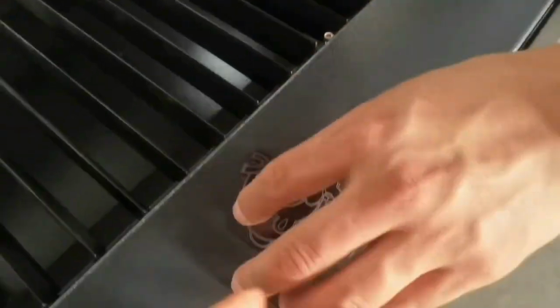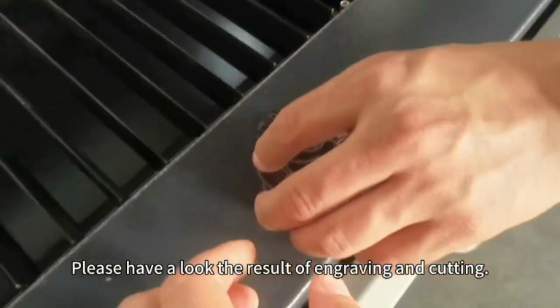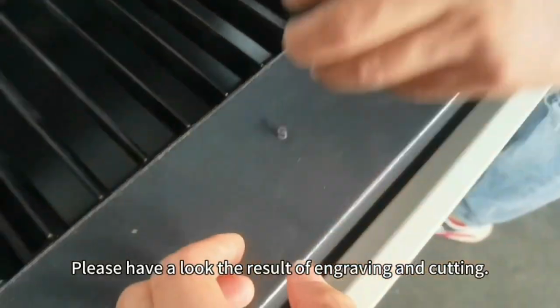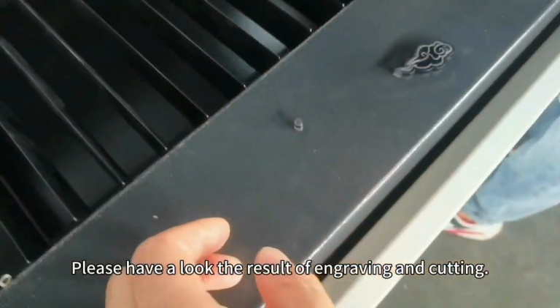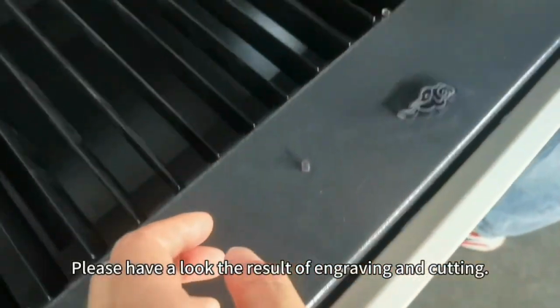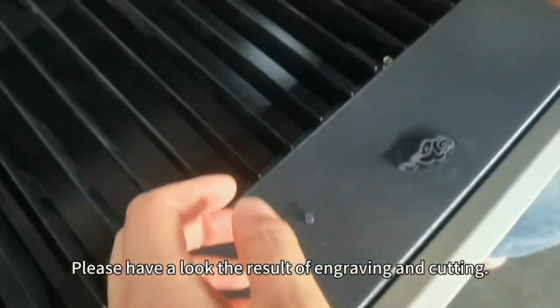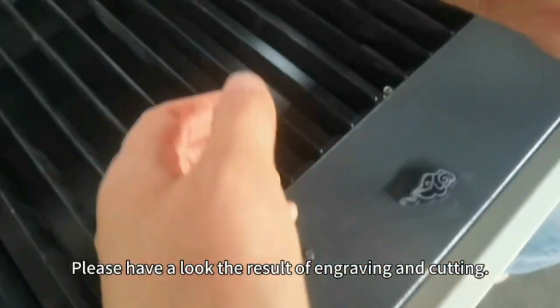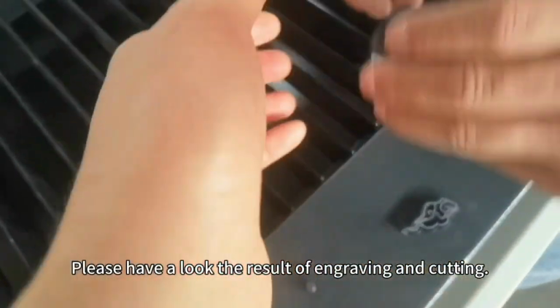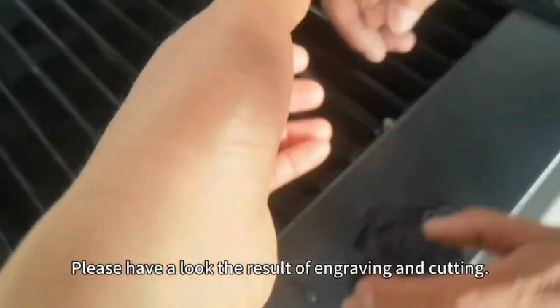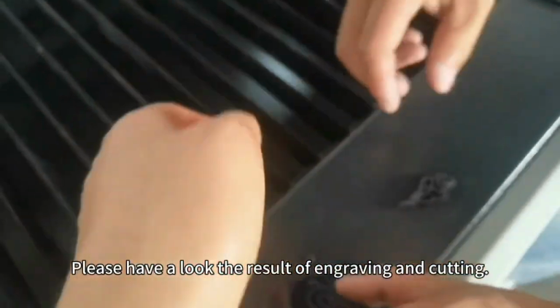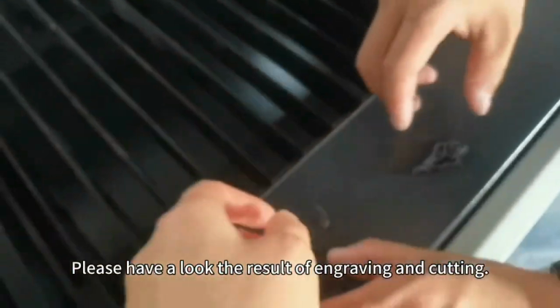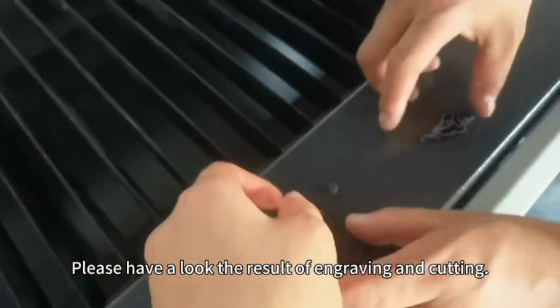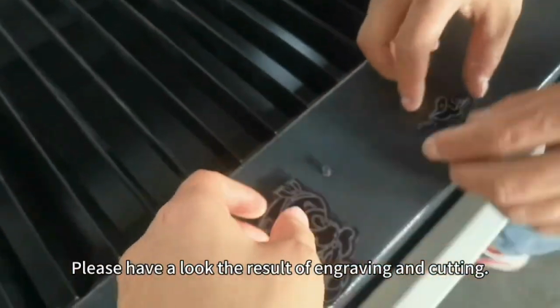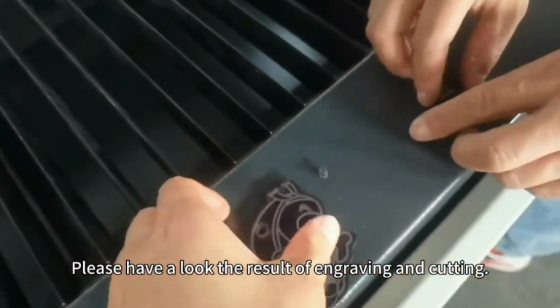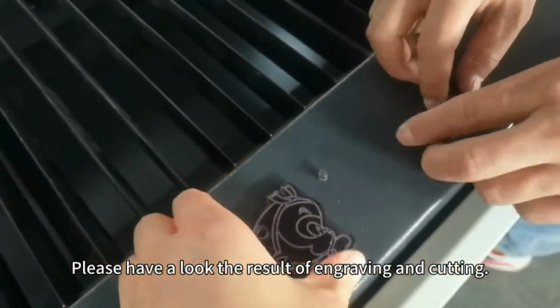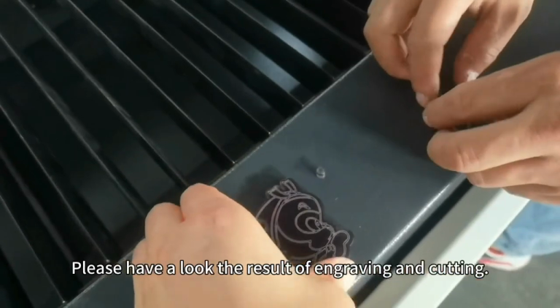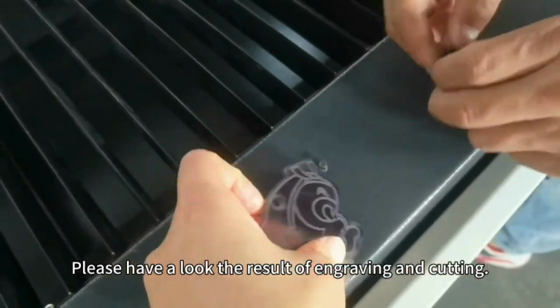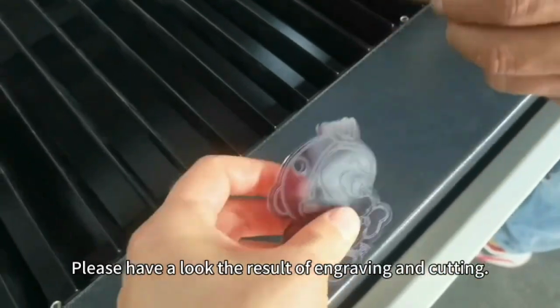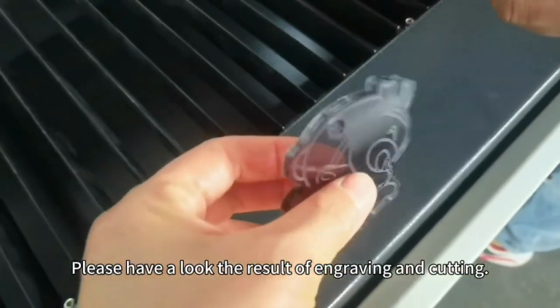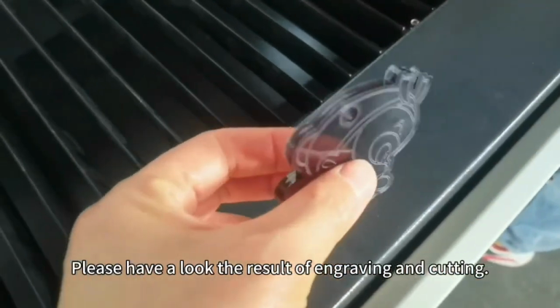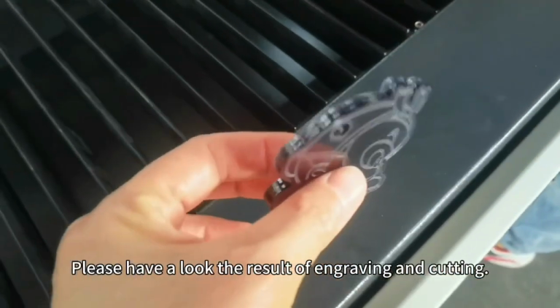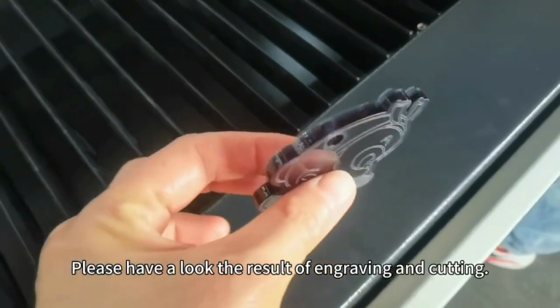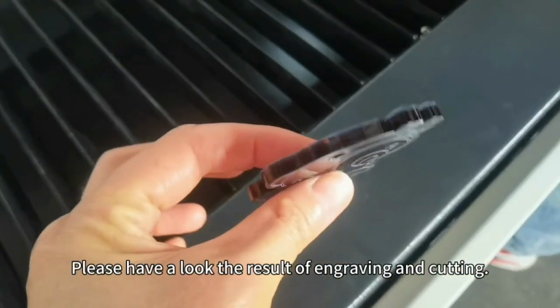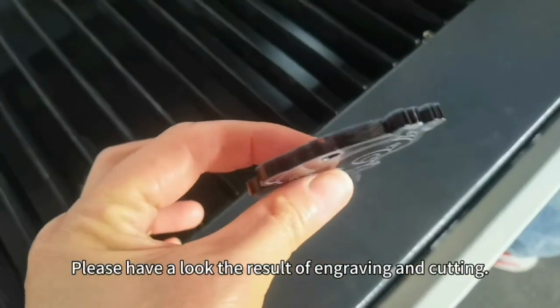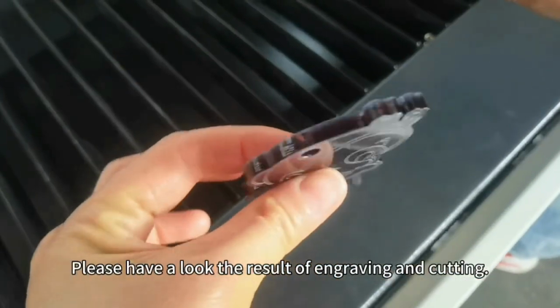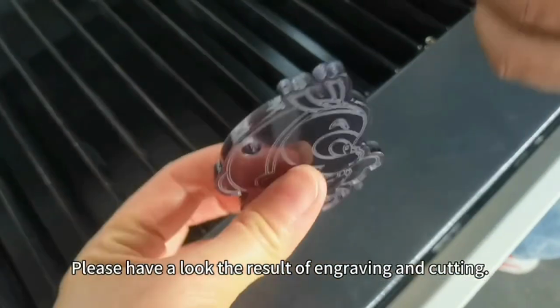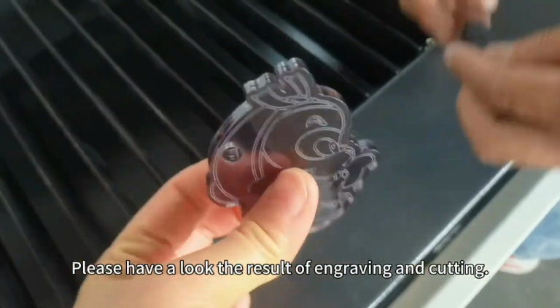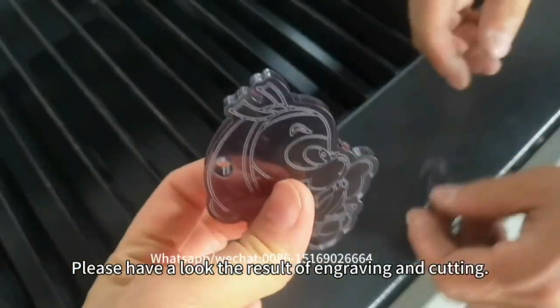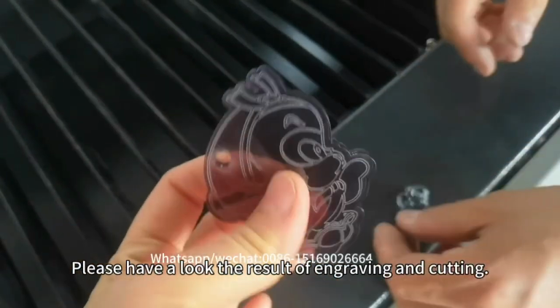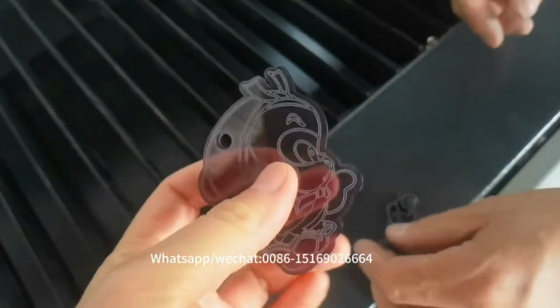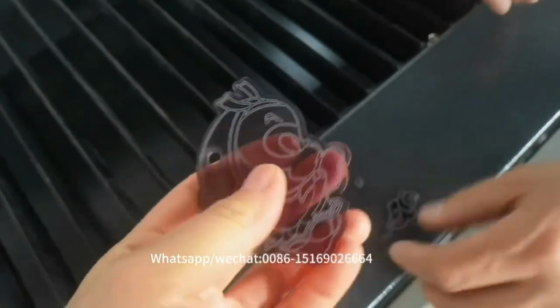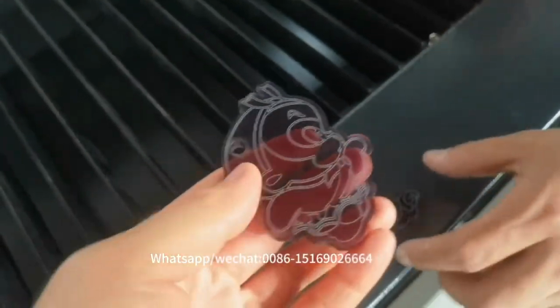Please have a look at the result — engraving and cutting.